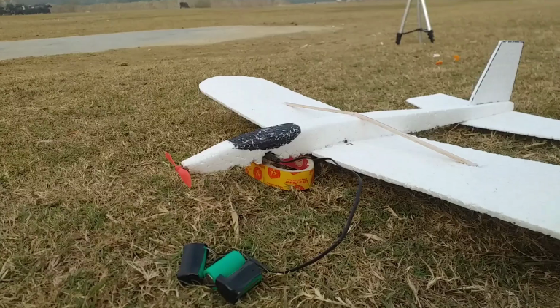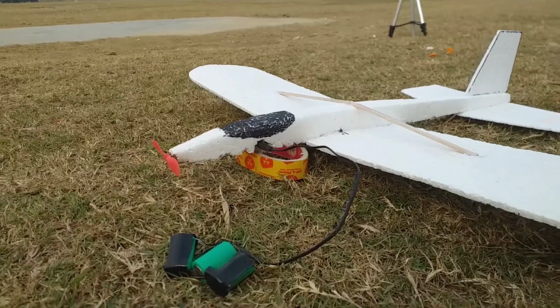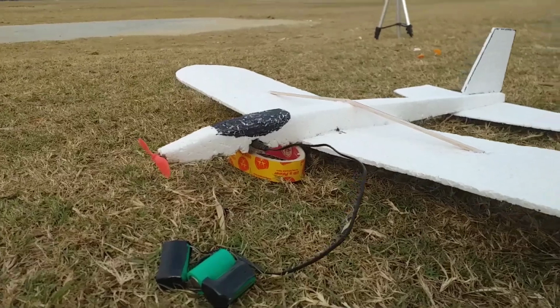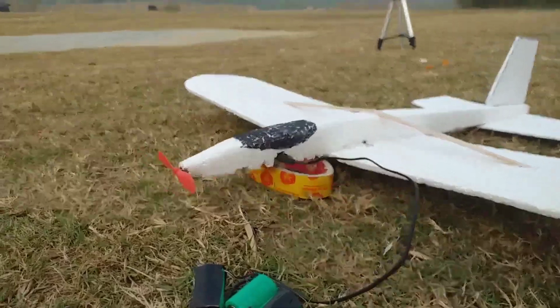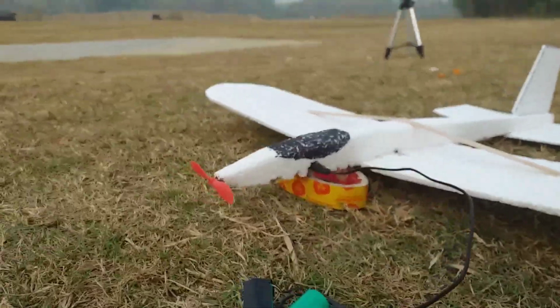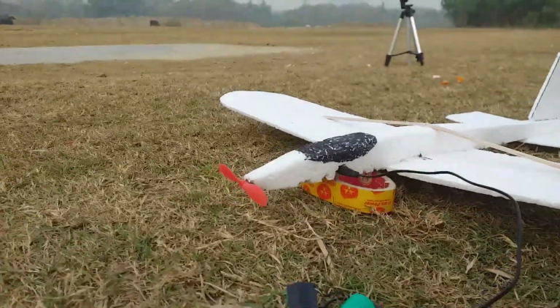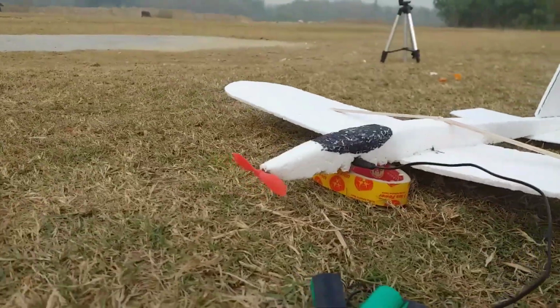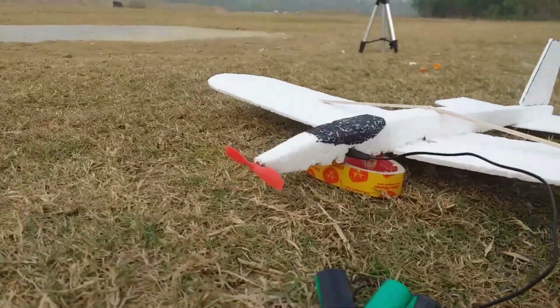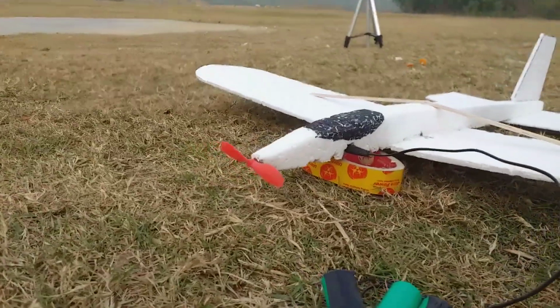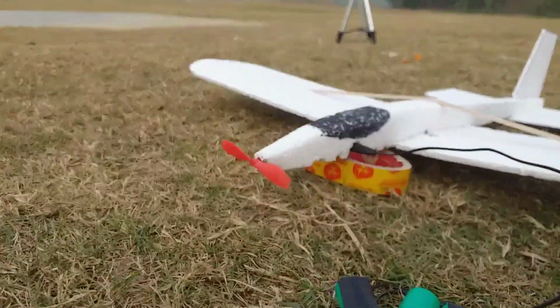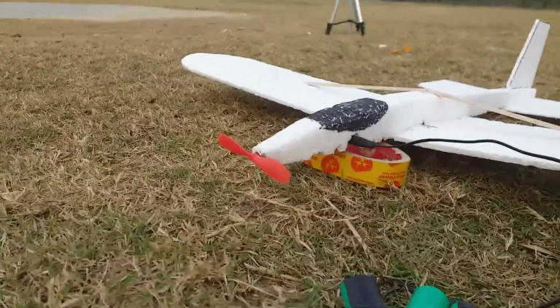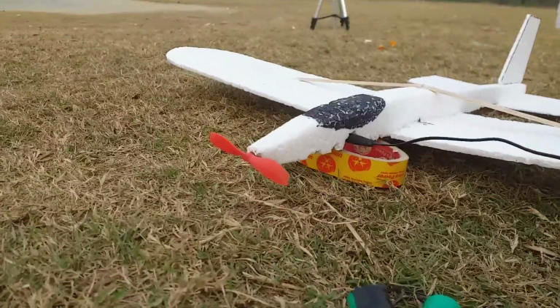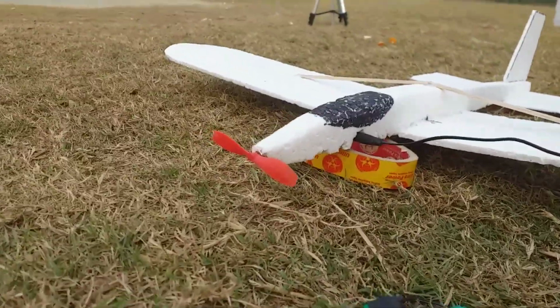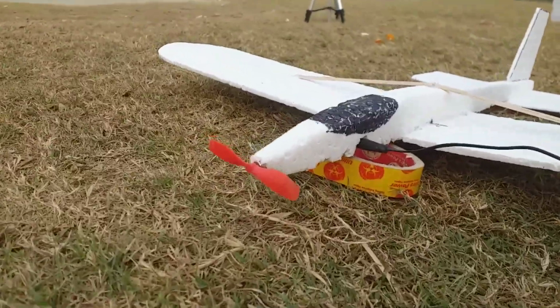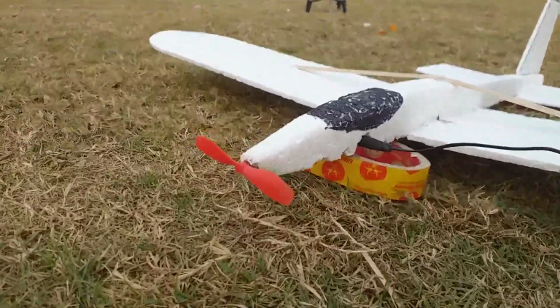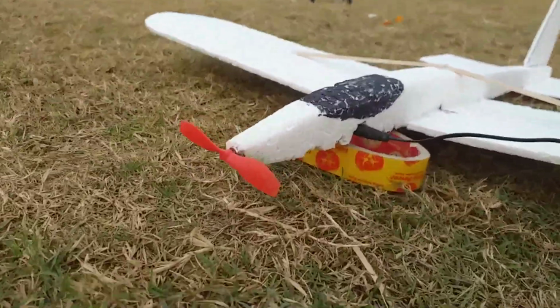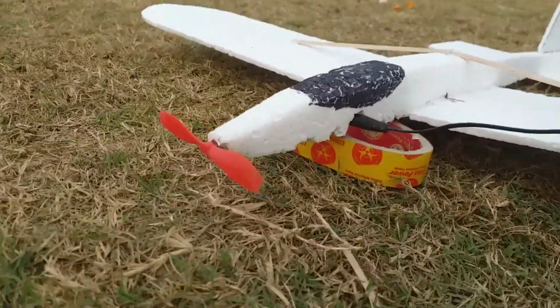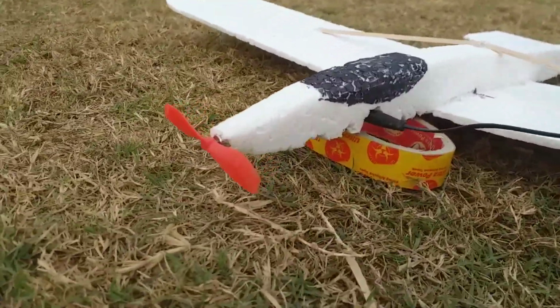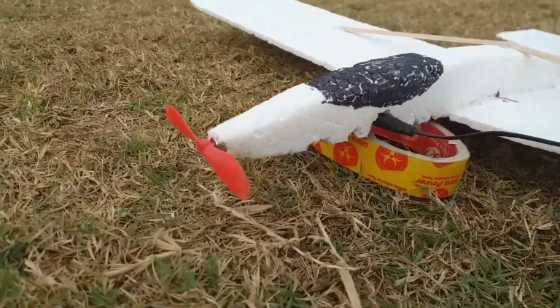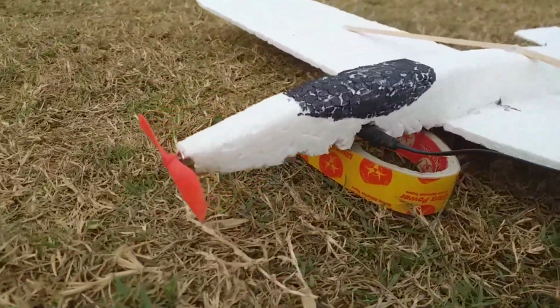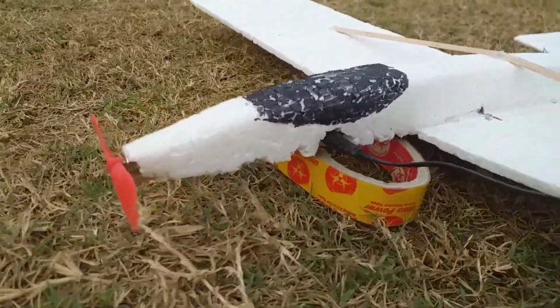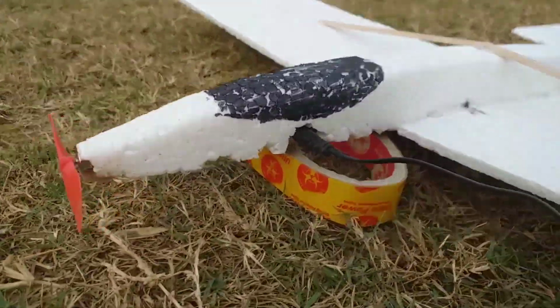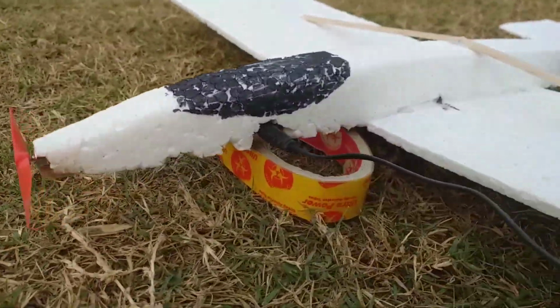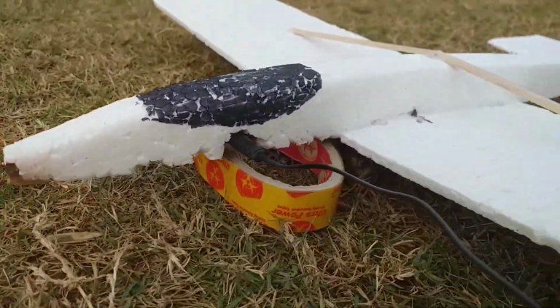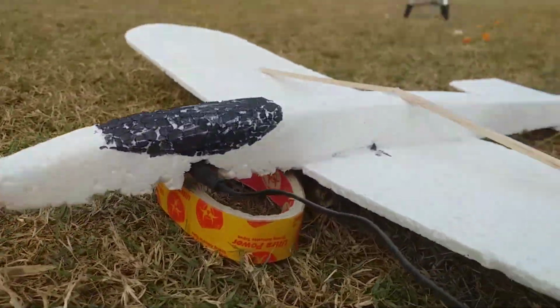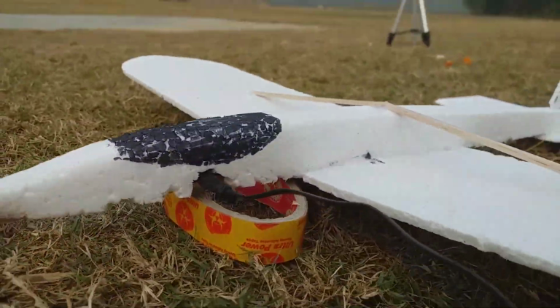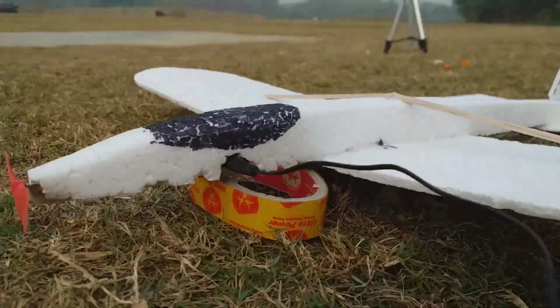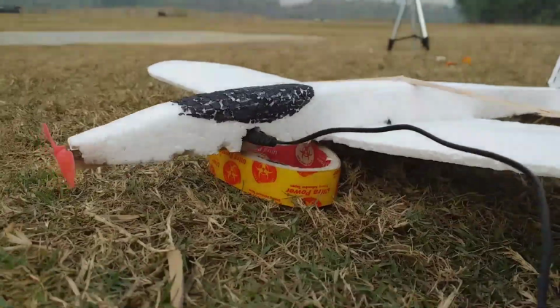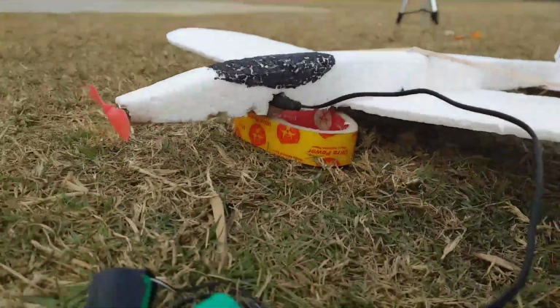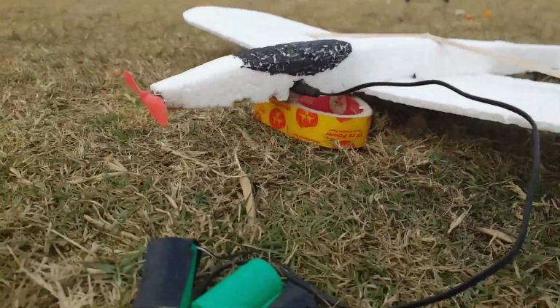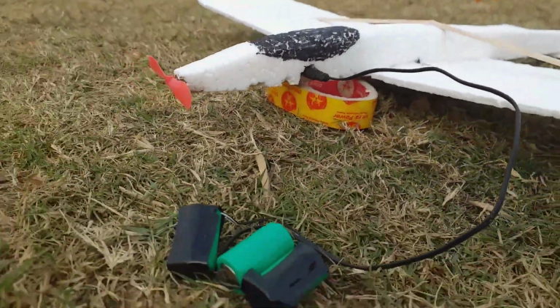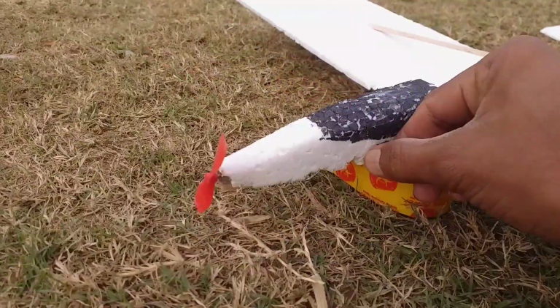Hello friends, welcome to my channel. Today in this video, we will be making a free flight capacitor powered plane.